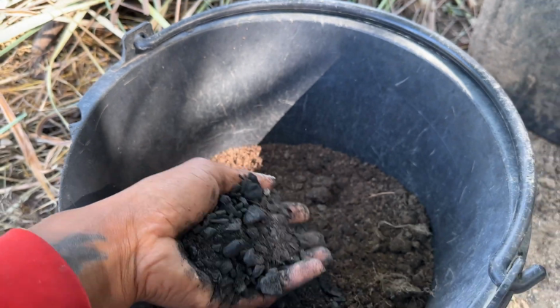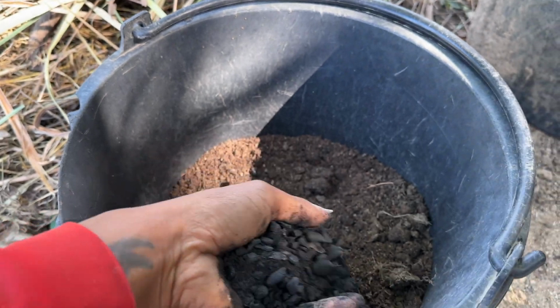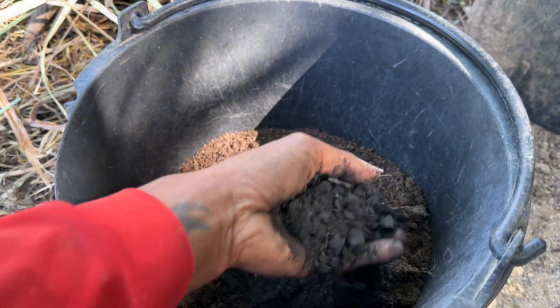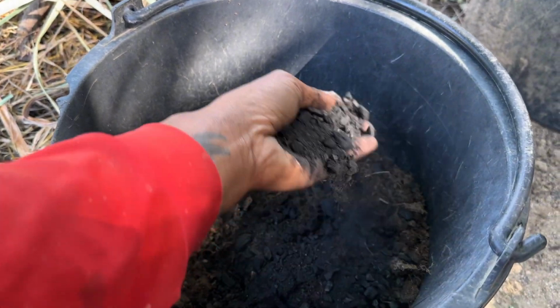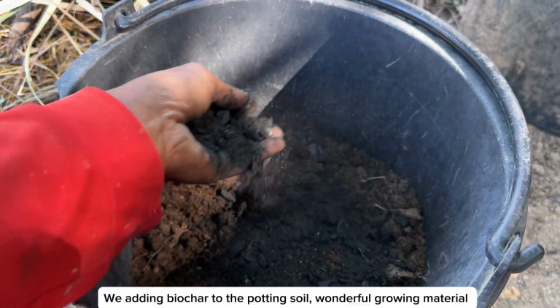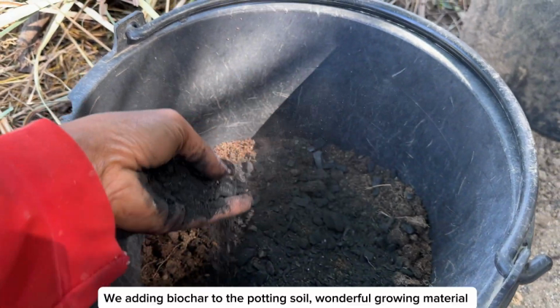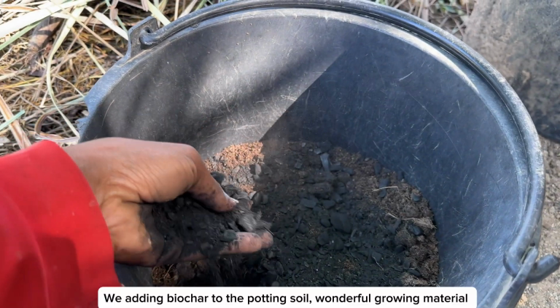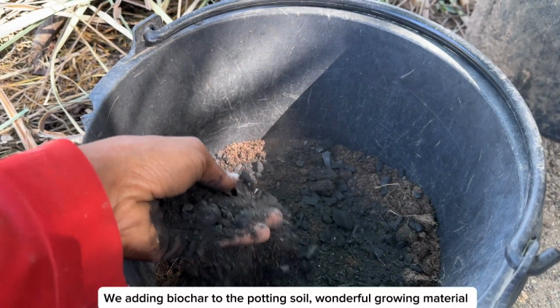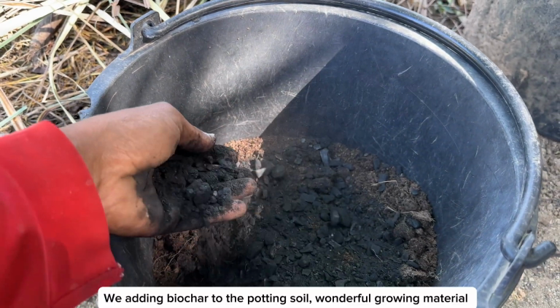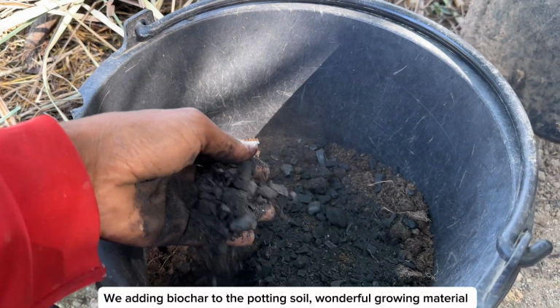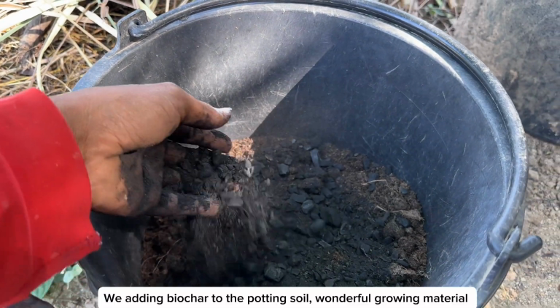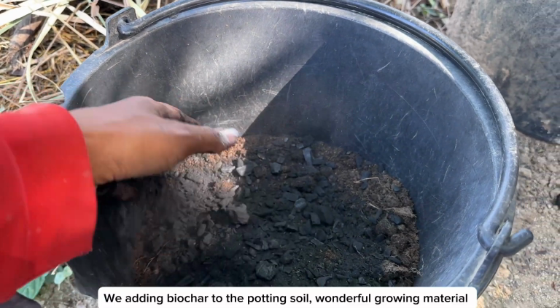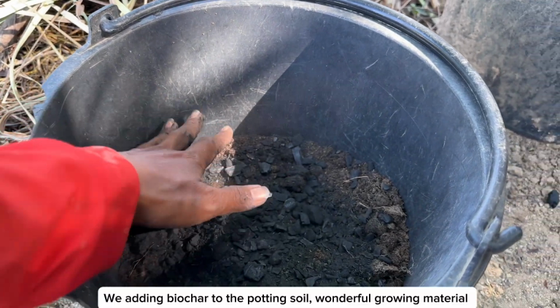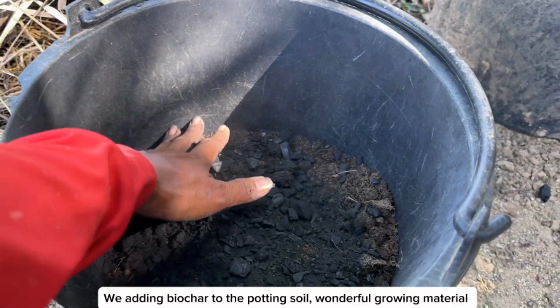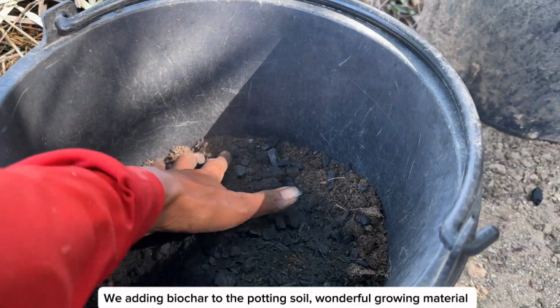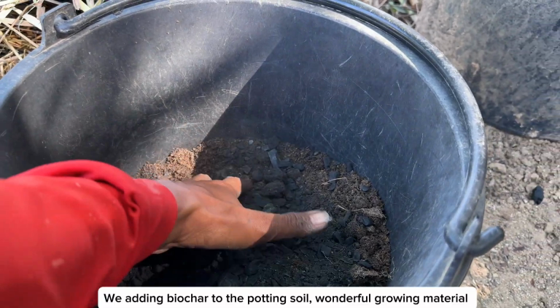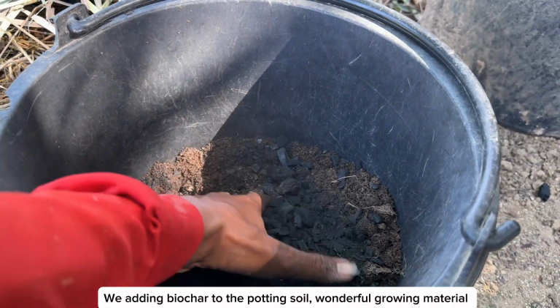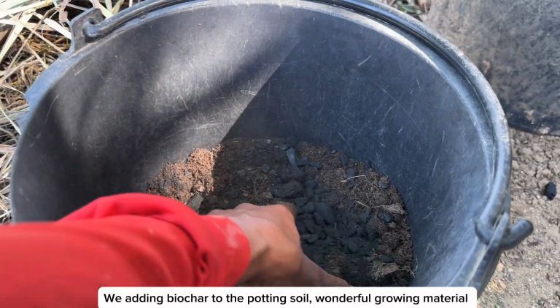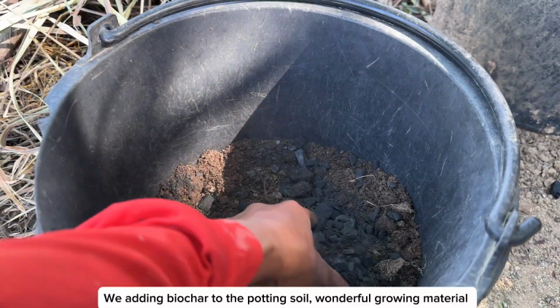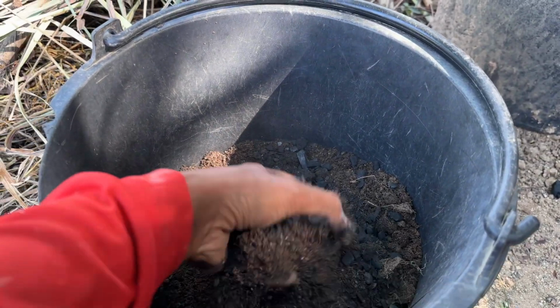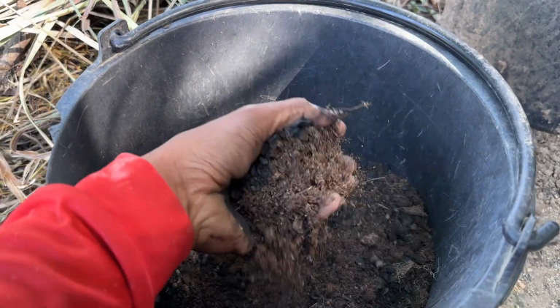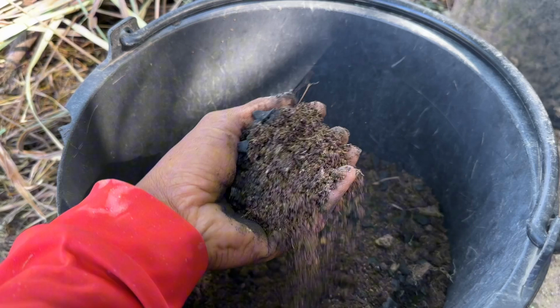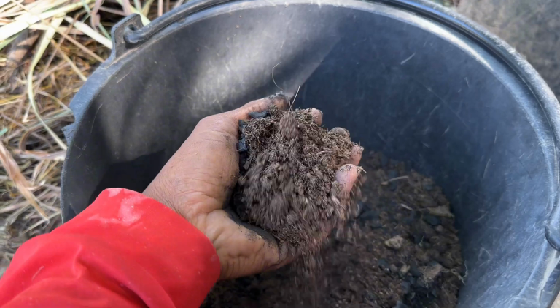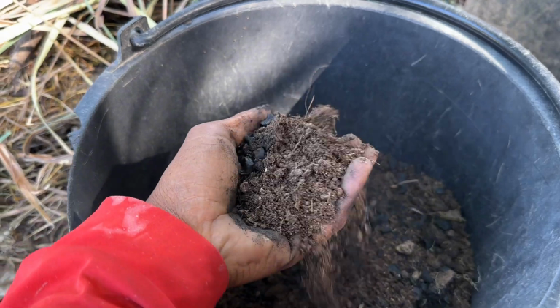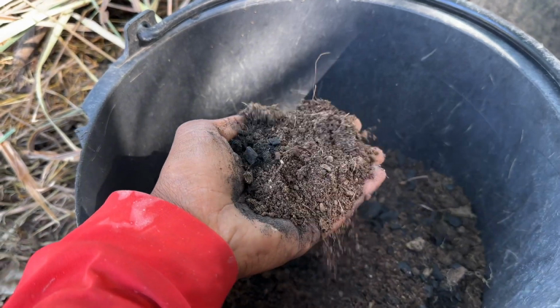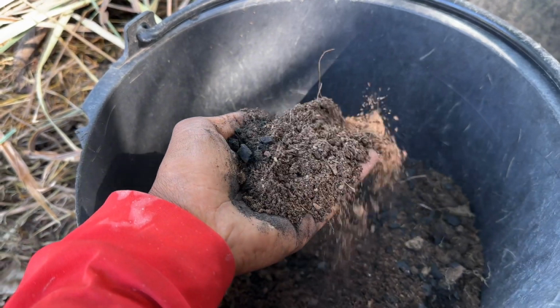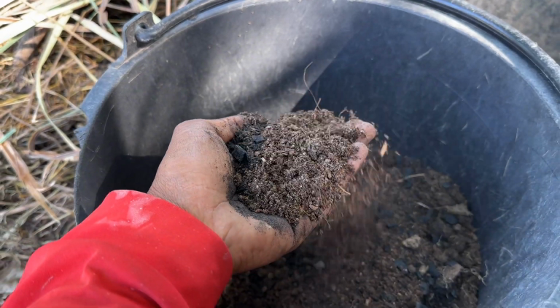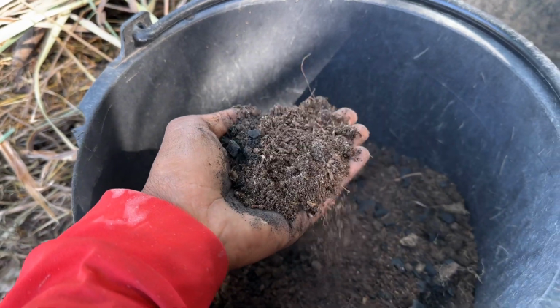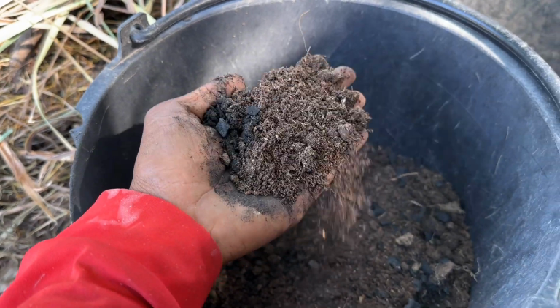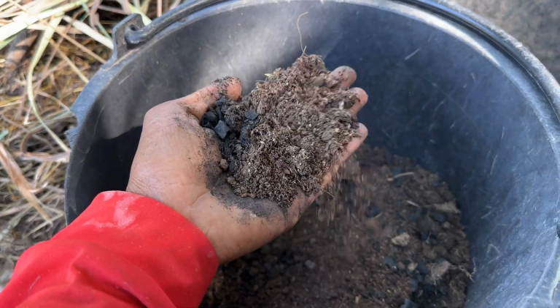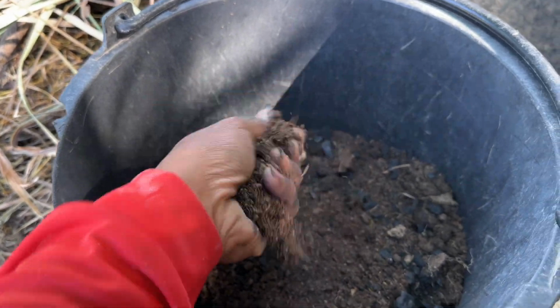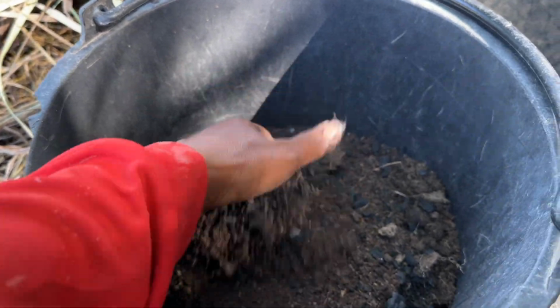We are adding the biochar to the potting soil — a wonderful growing material.